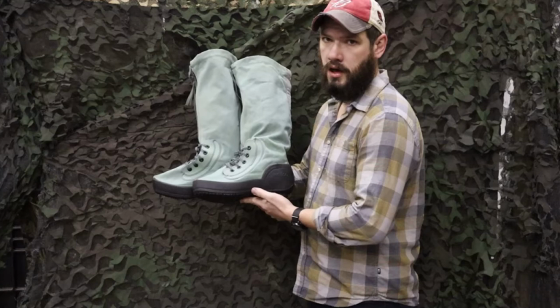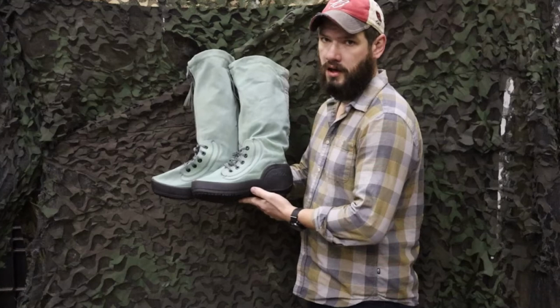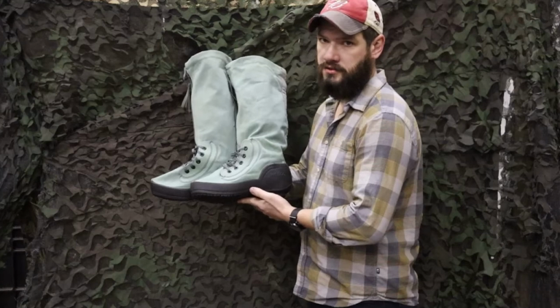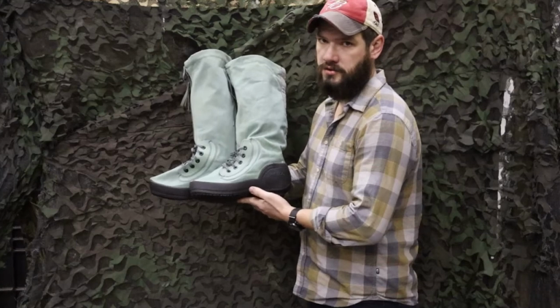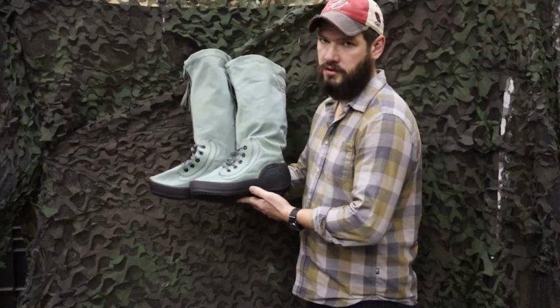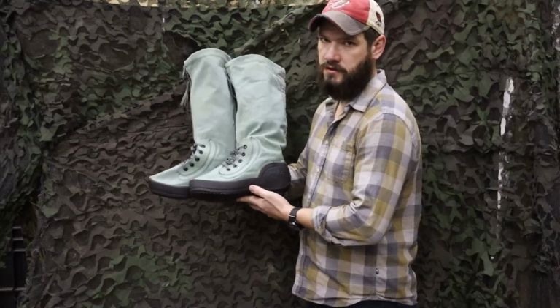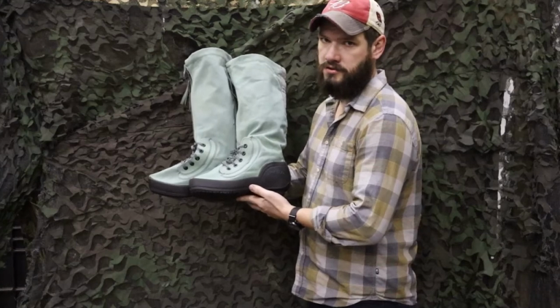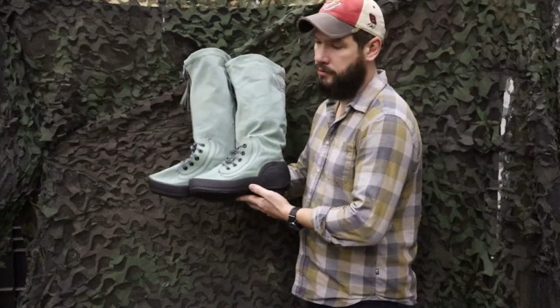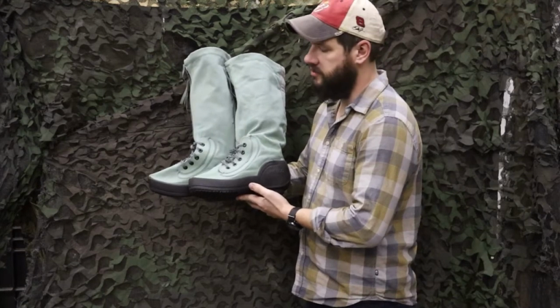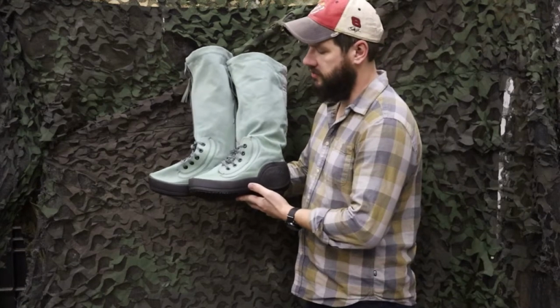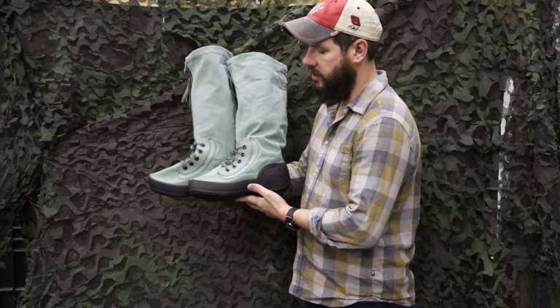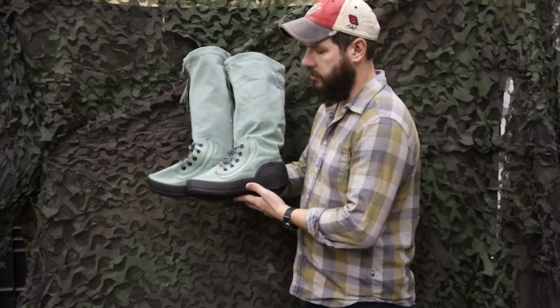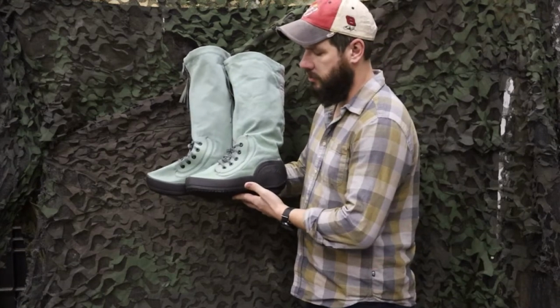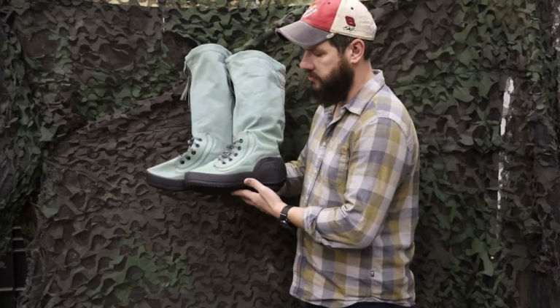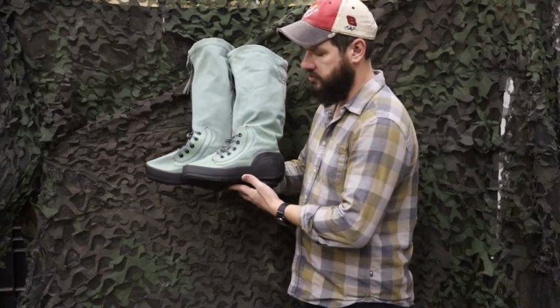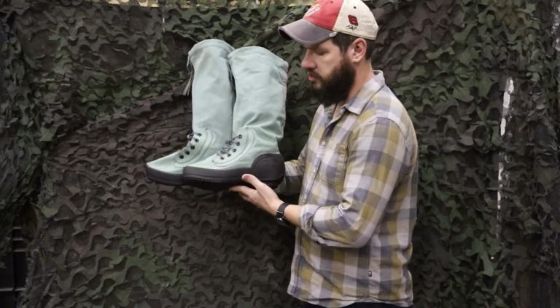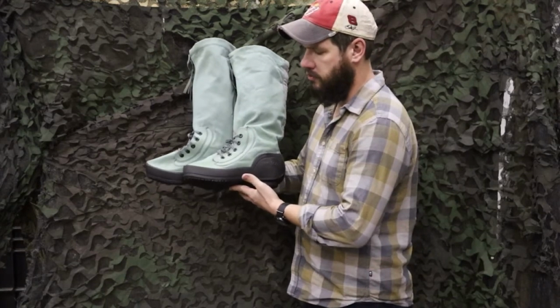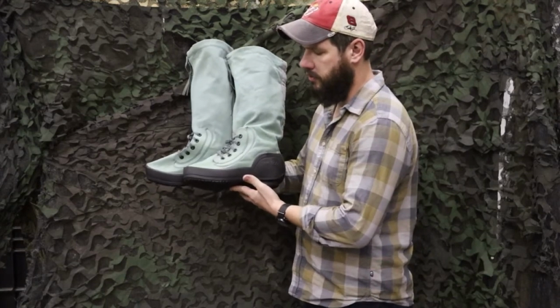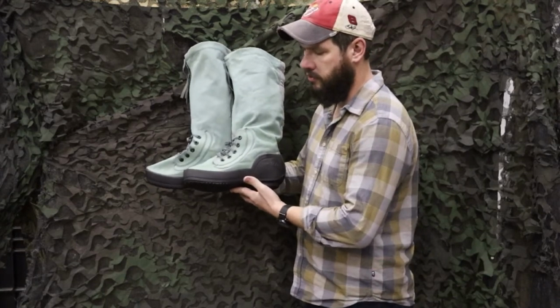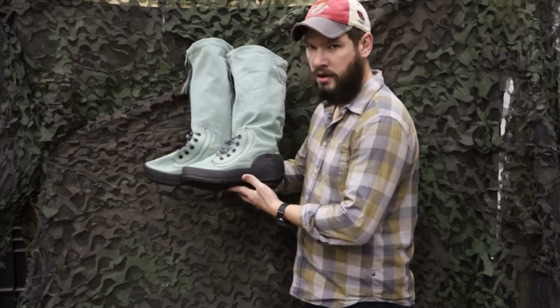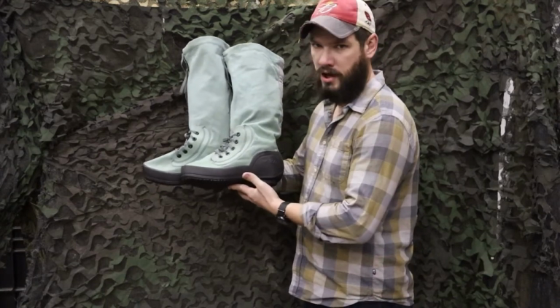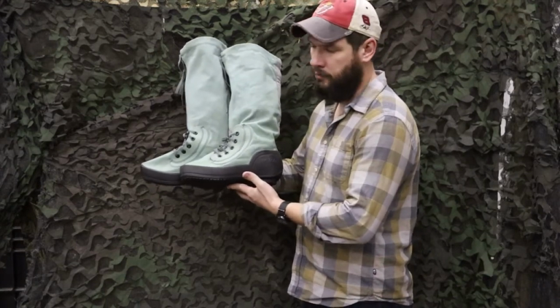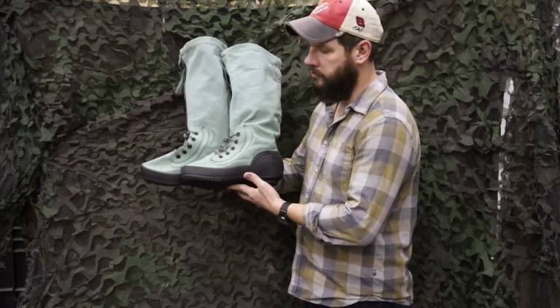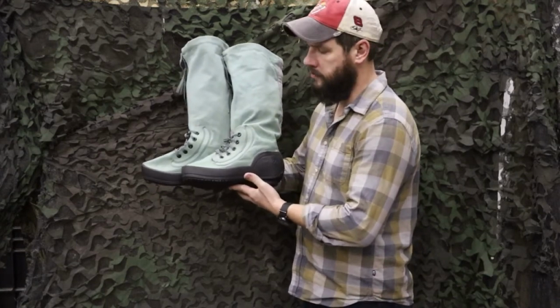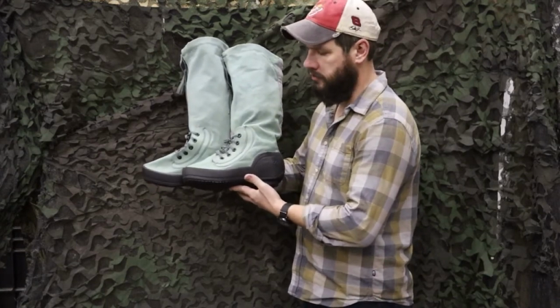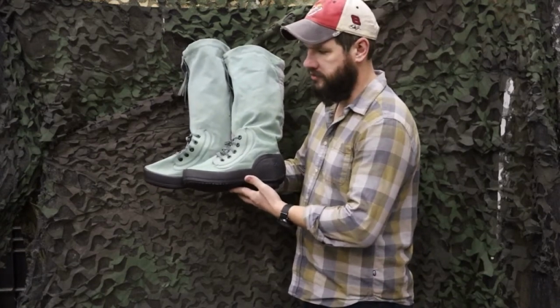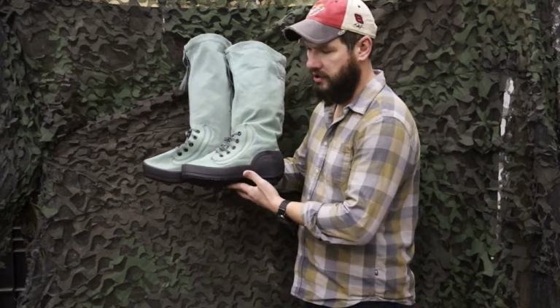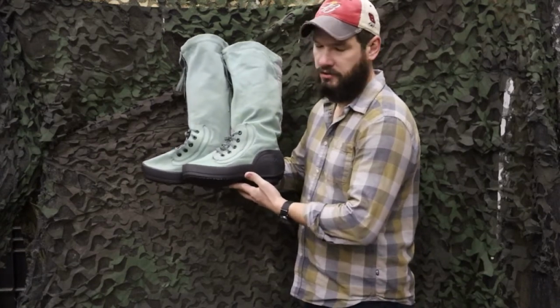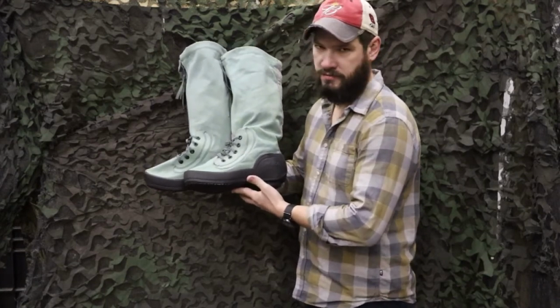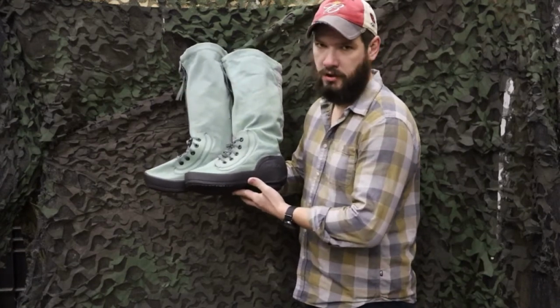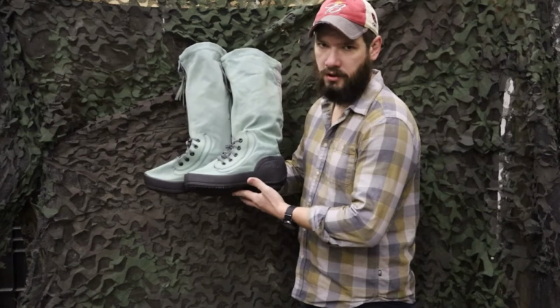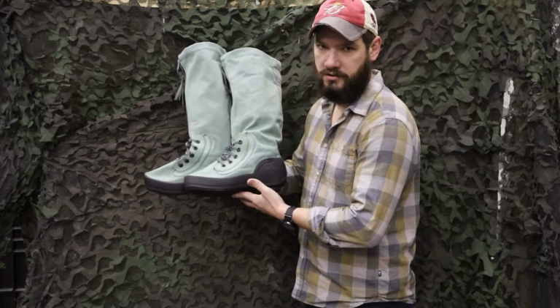Hey guys, Lucas here from Venture Surplus, and today we're going to go over these extreme cold weather N1B boots, also known as Mucklucks.